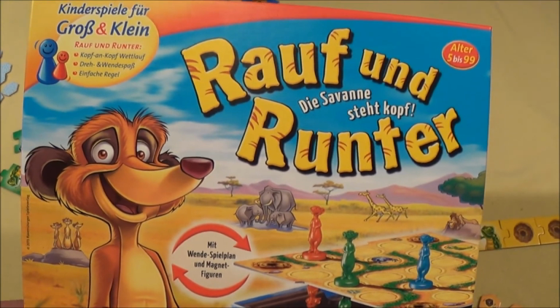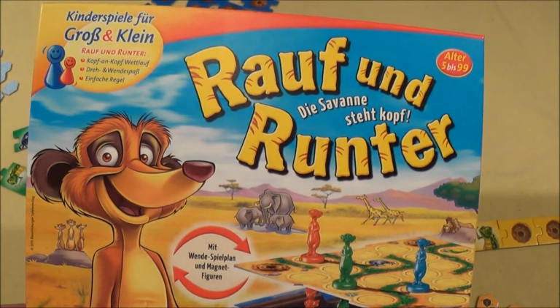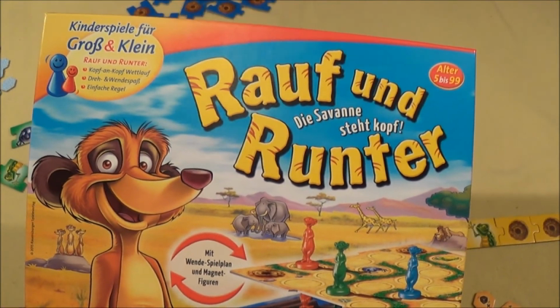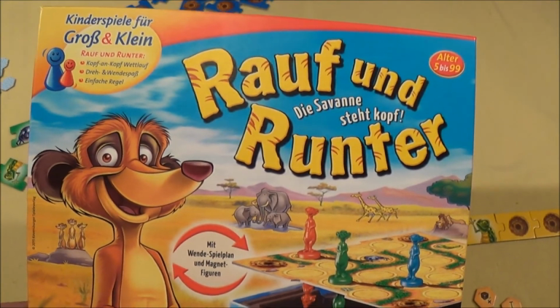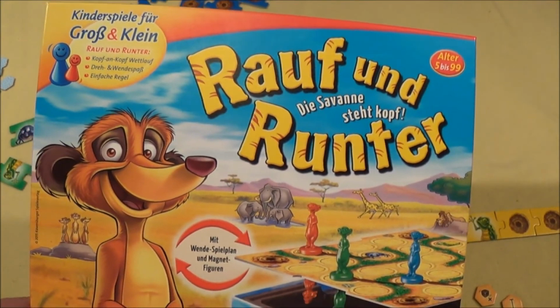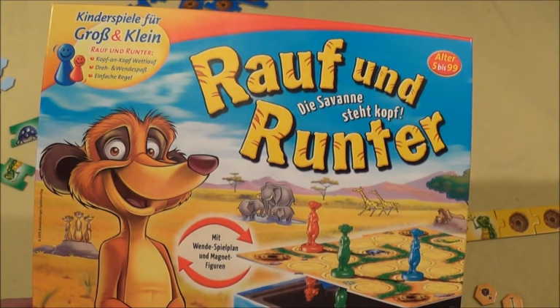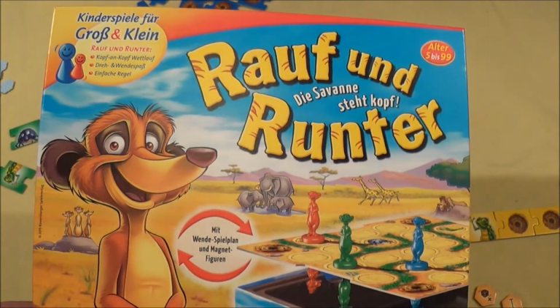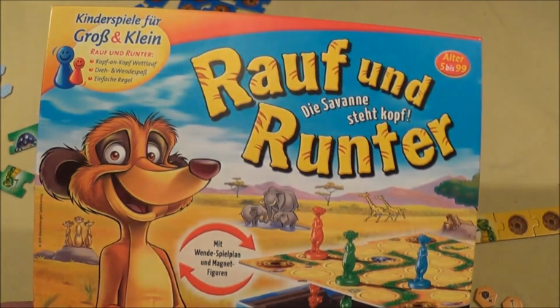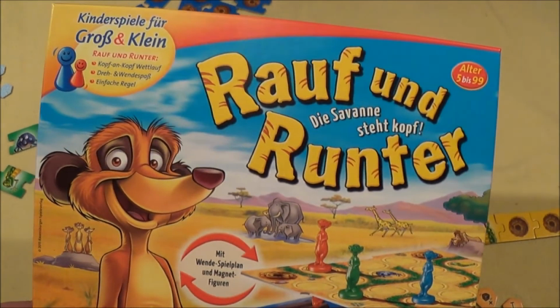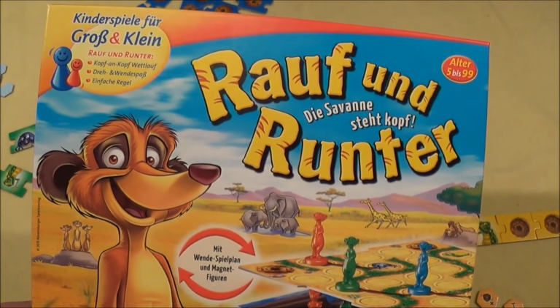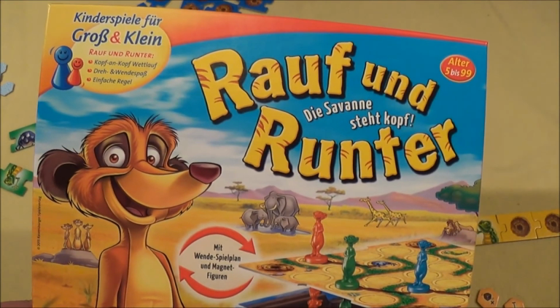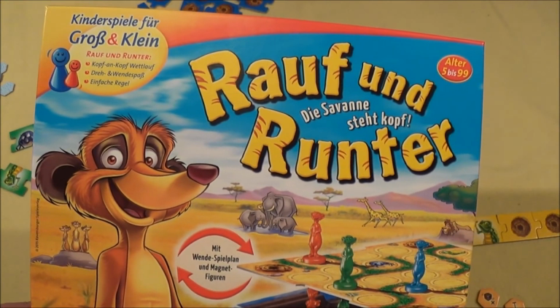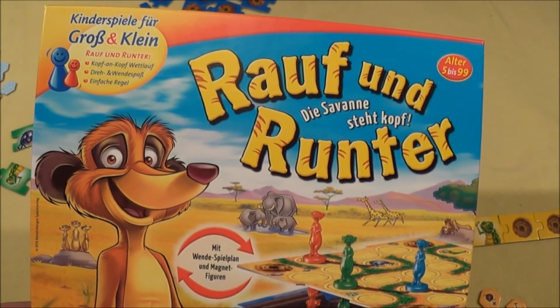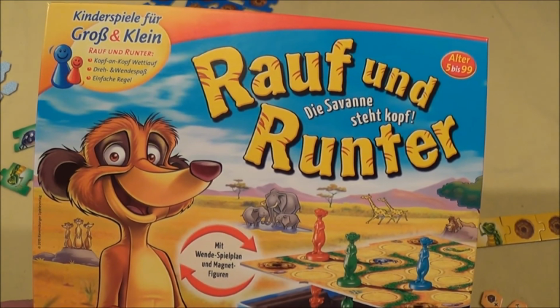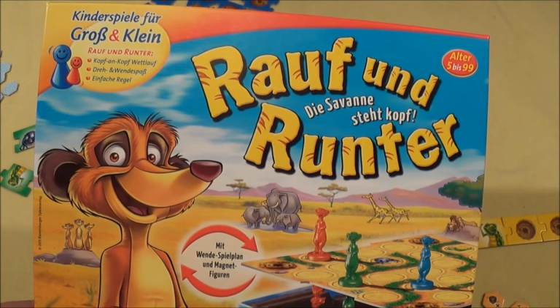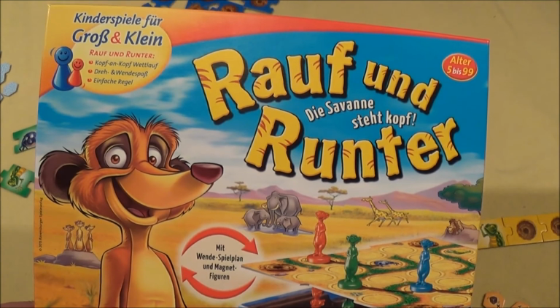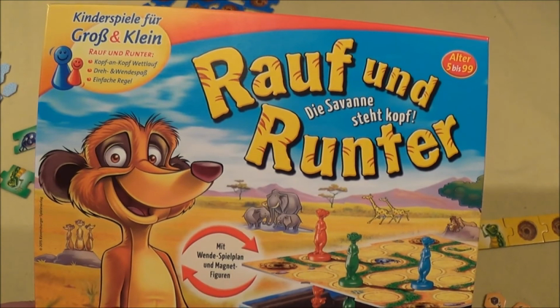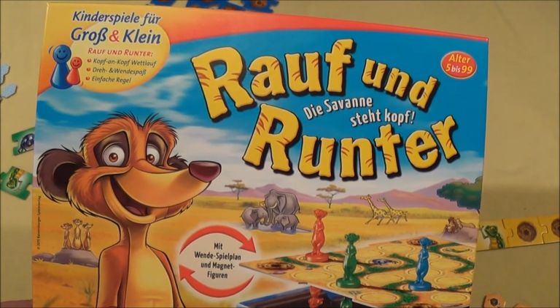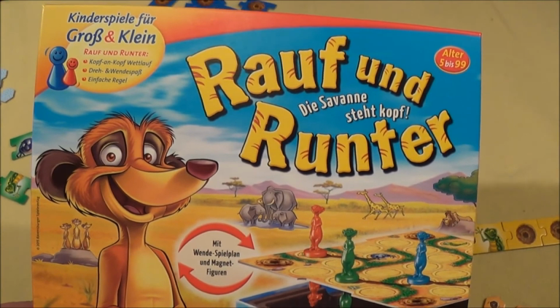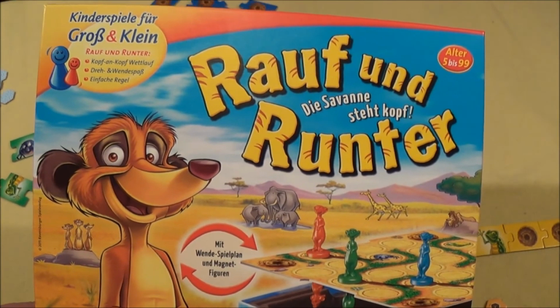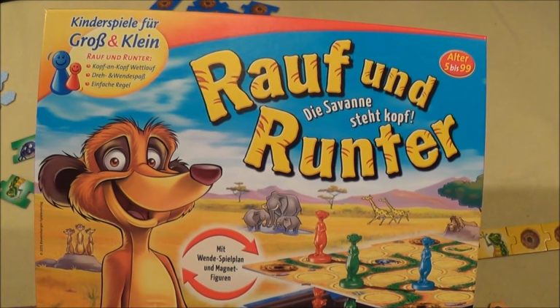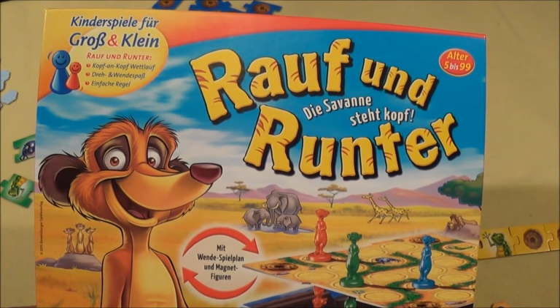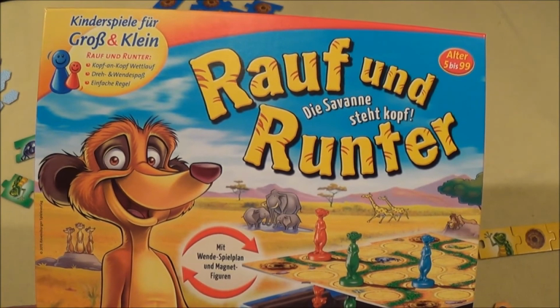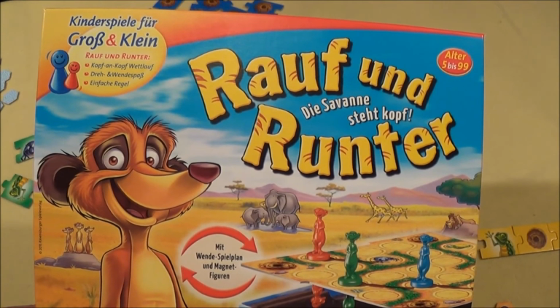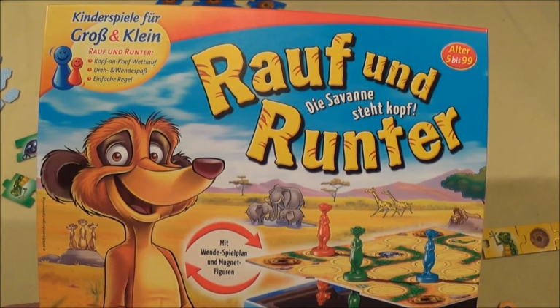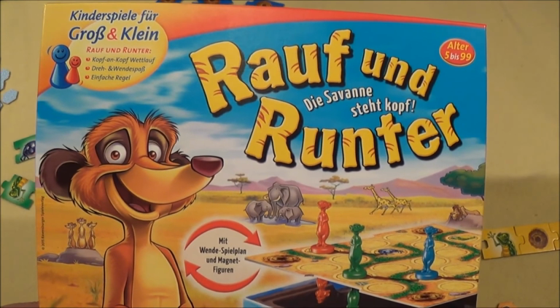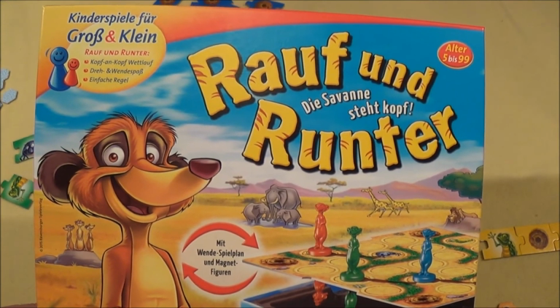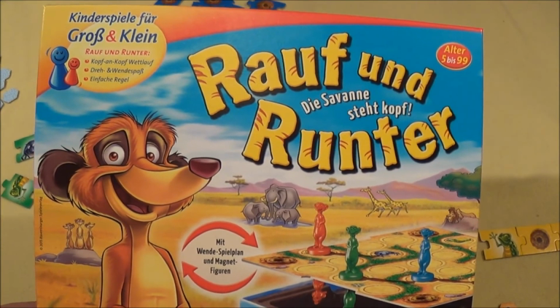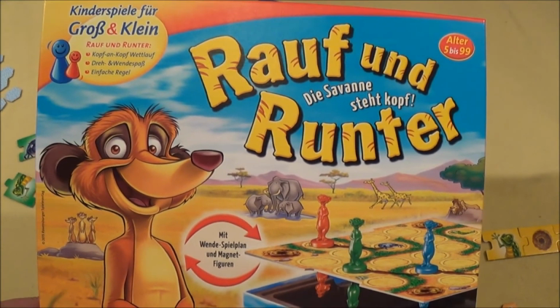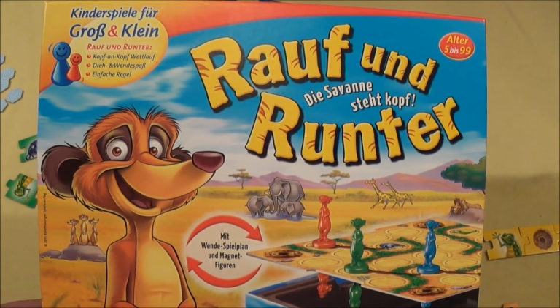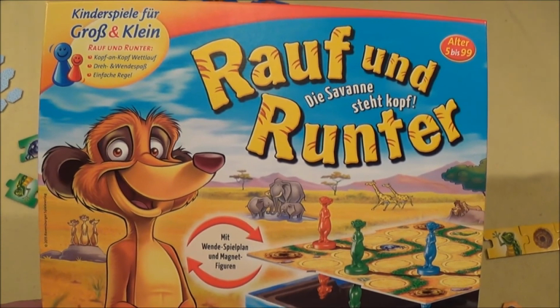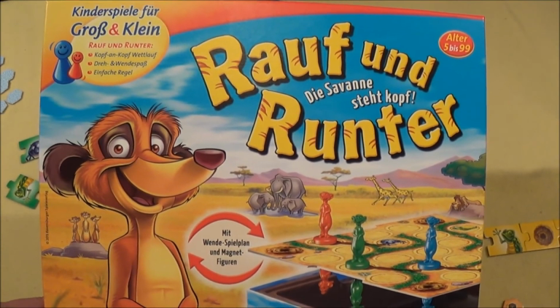That was another in a nutshell from Sorils Brettspiele. My name is Nils. See you next time. Bye bye.